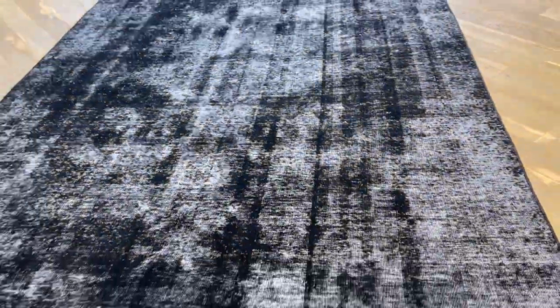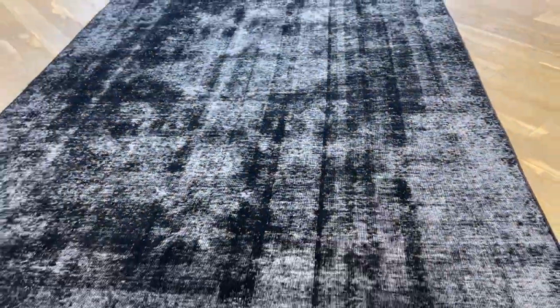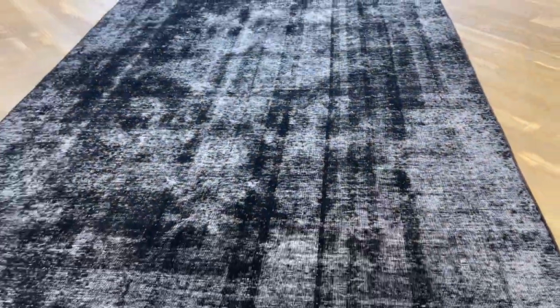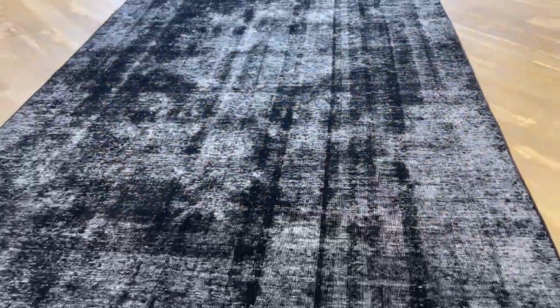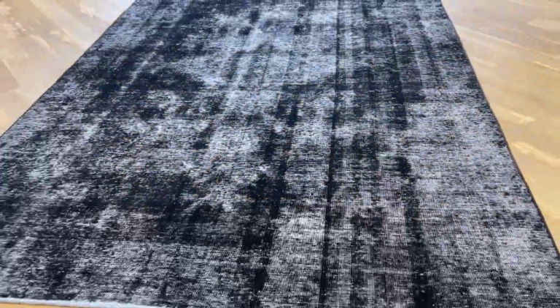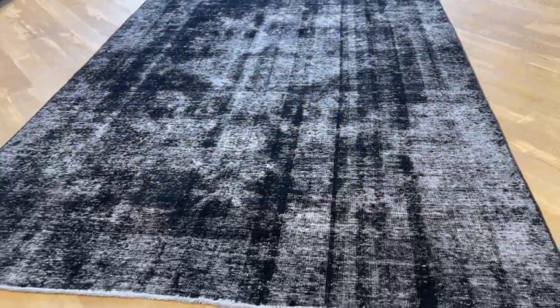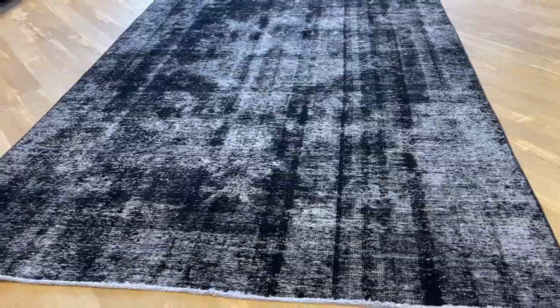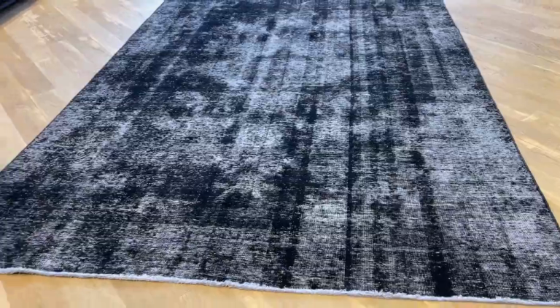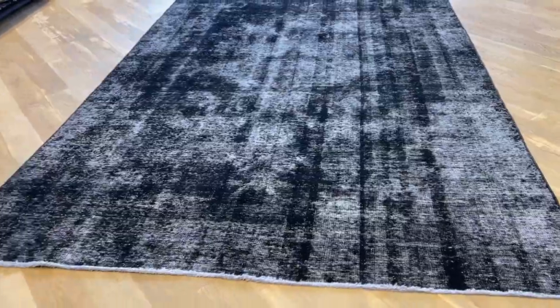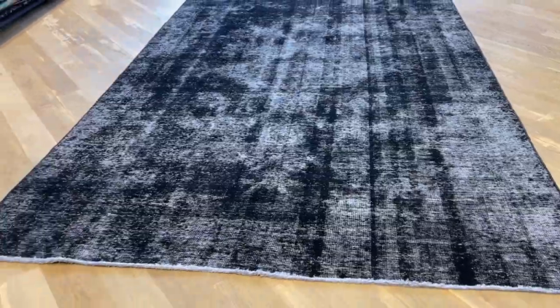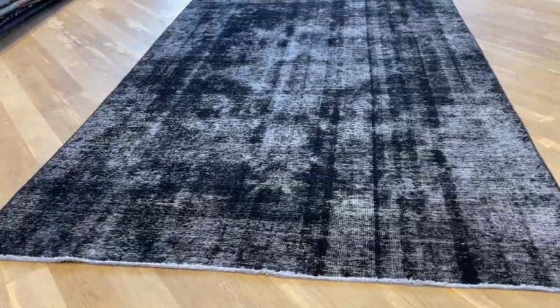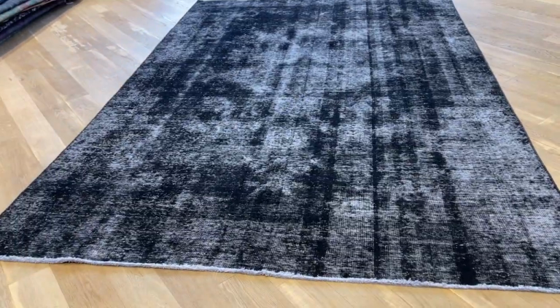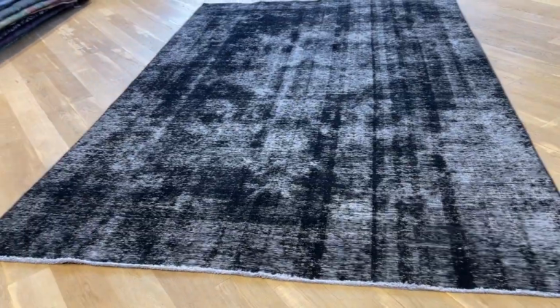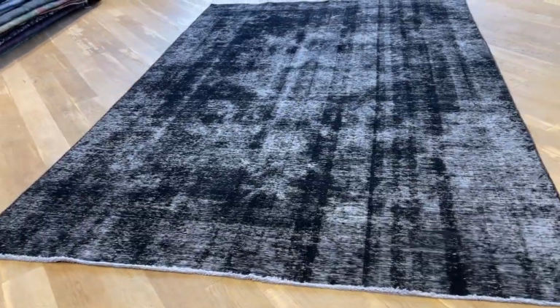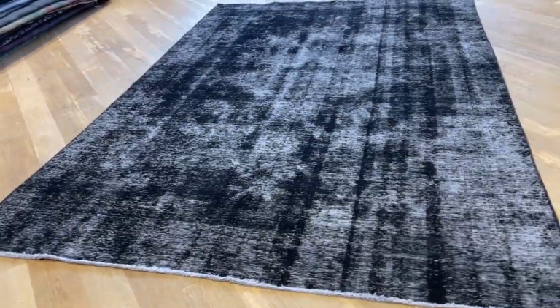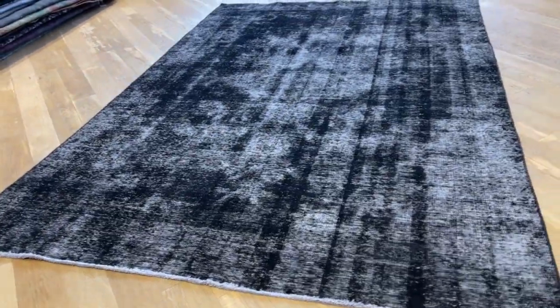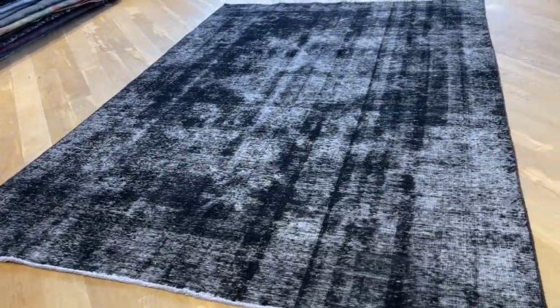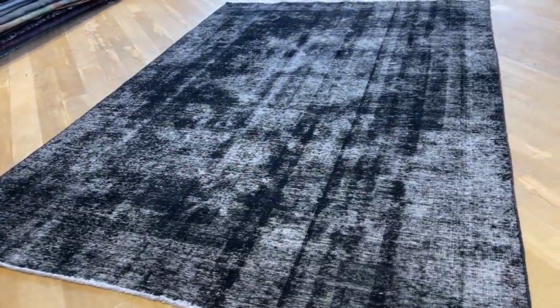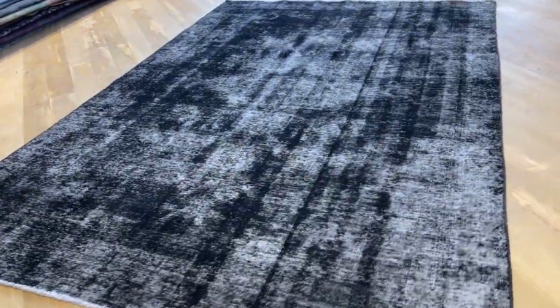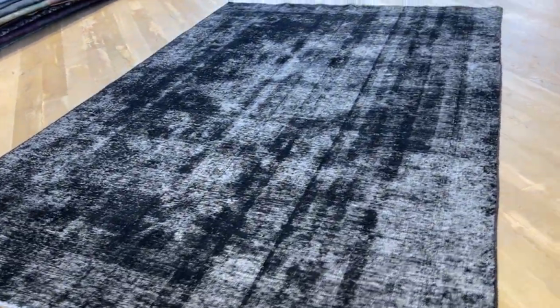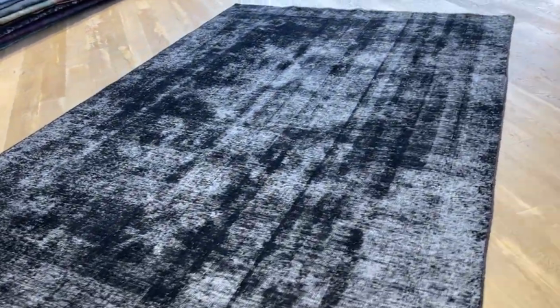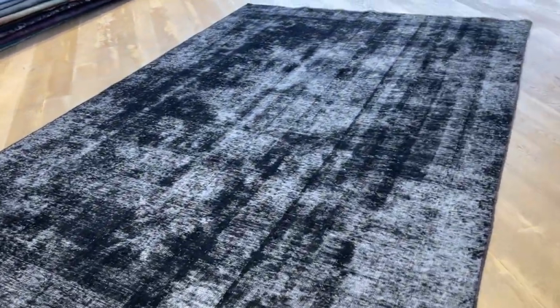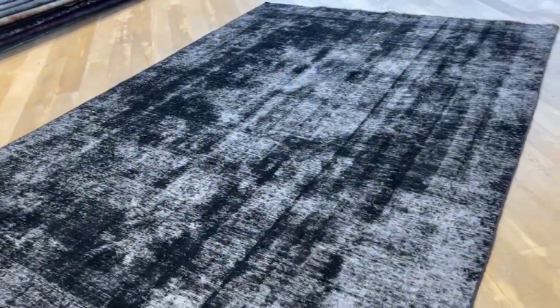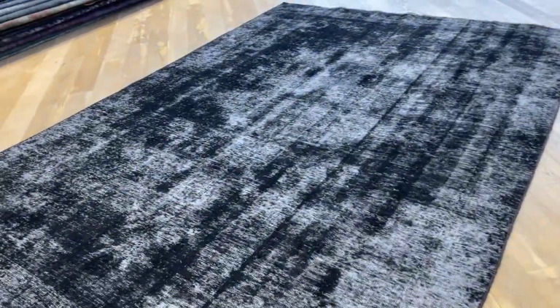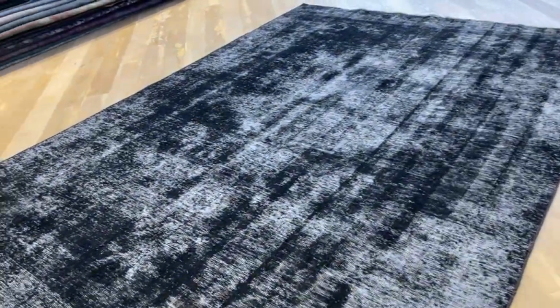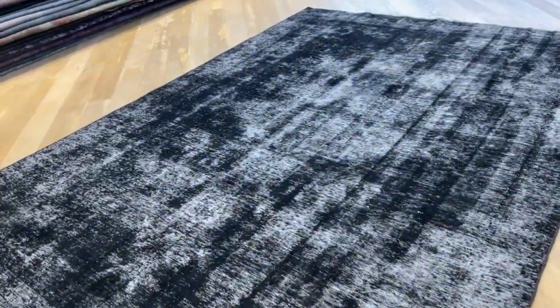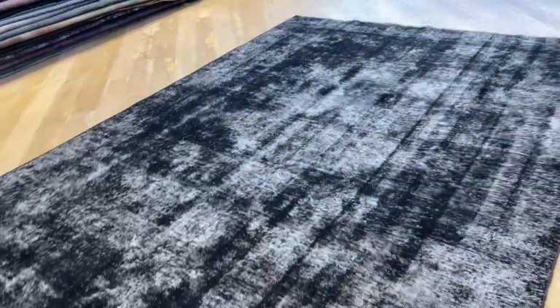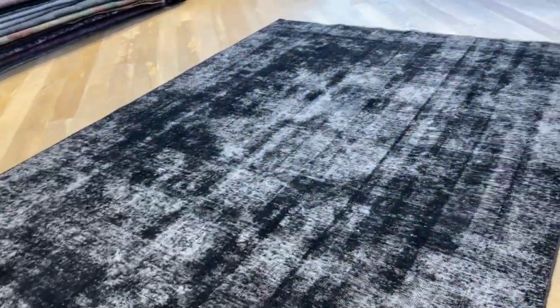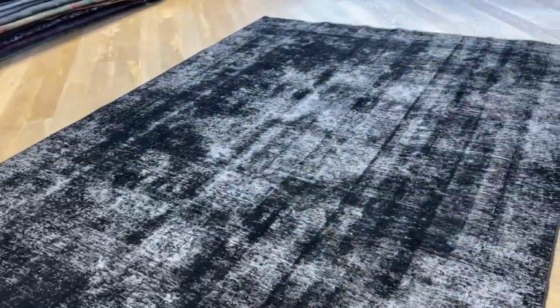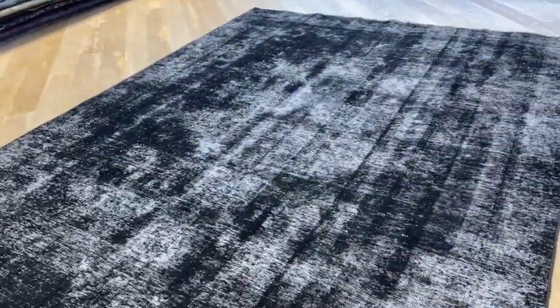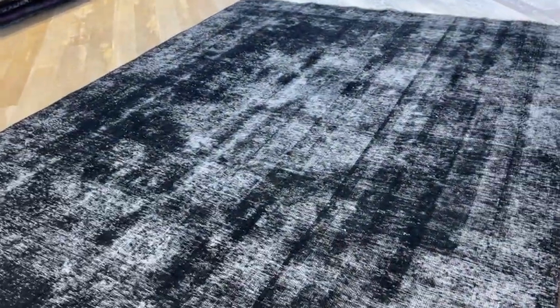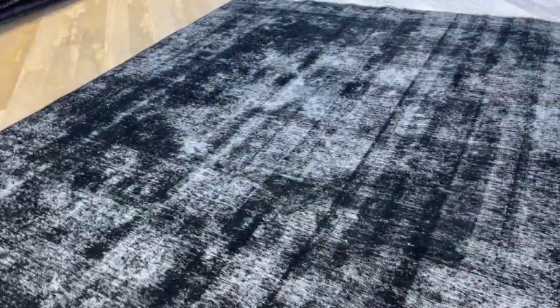I'm sure you'll be very happy with this carpet. And if you have any questions about this carpet, I'll be more than happy to assist you.